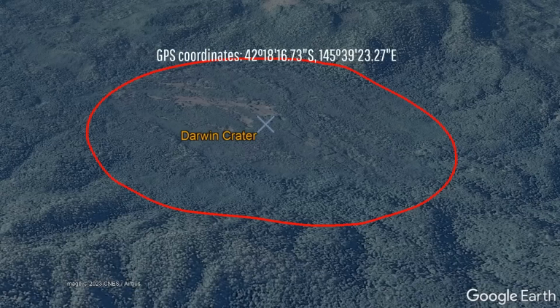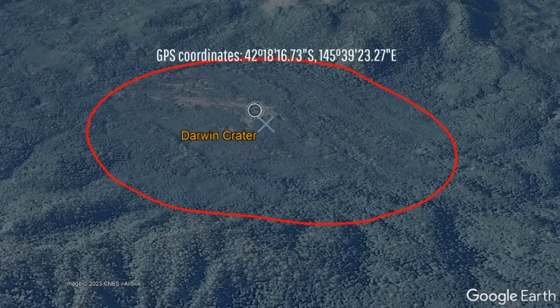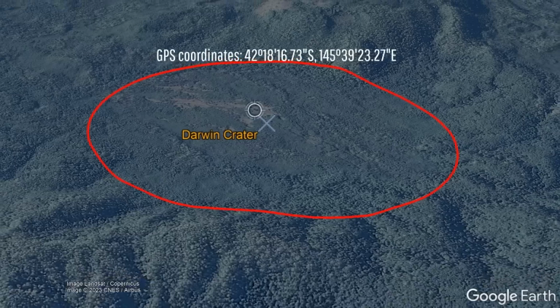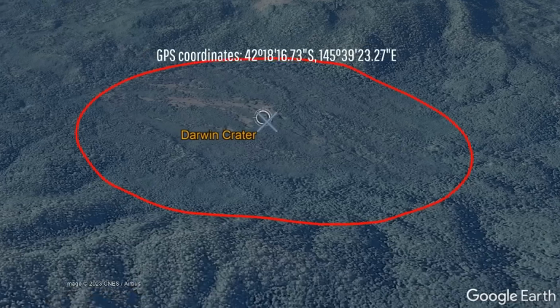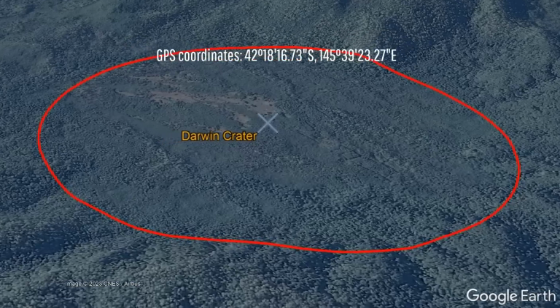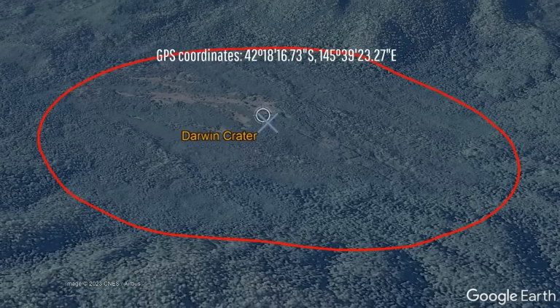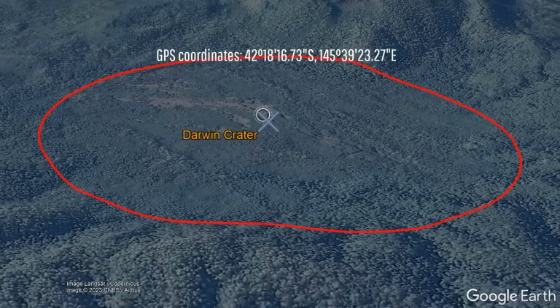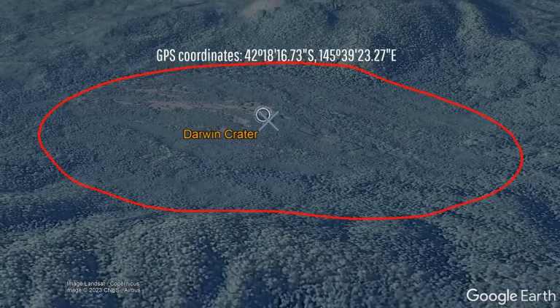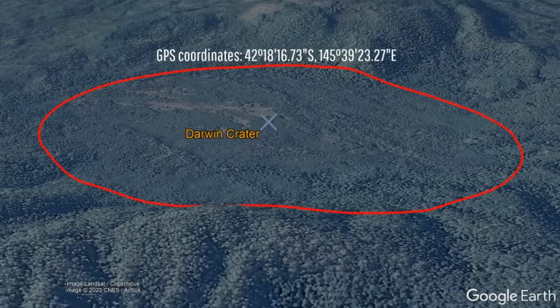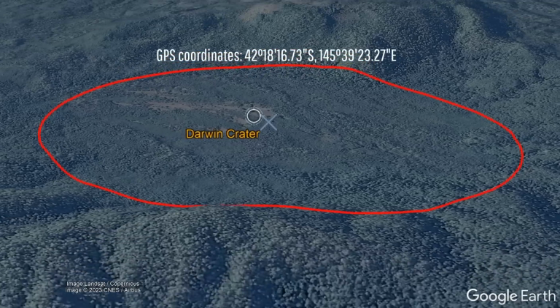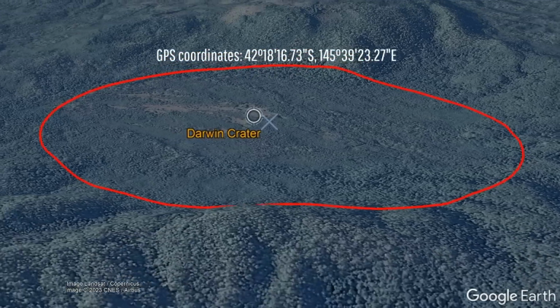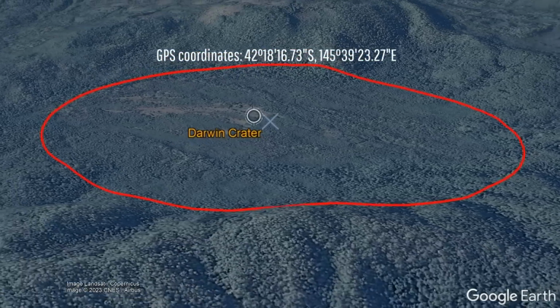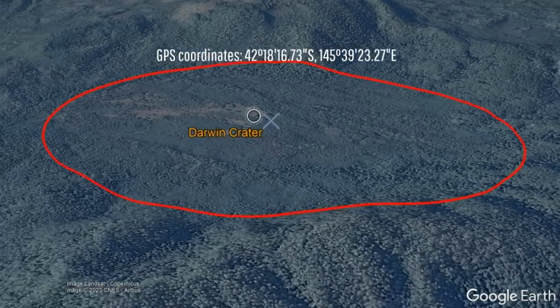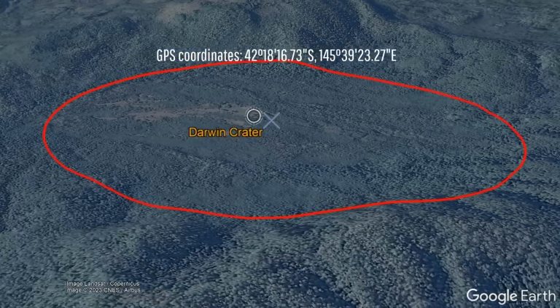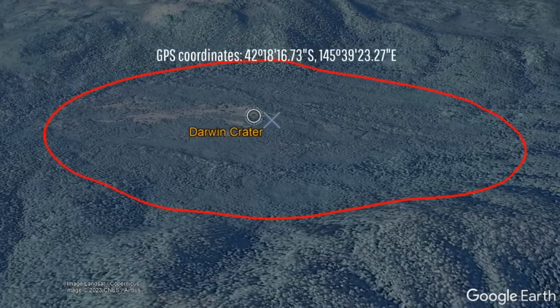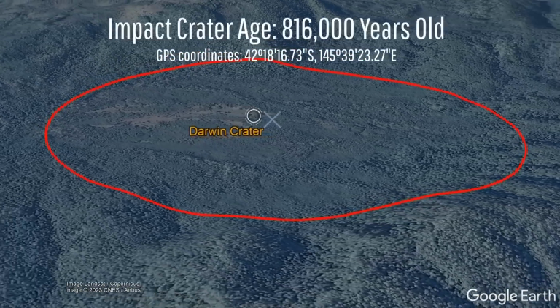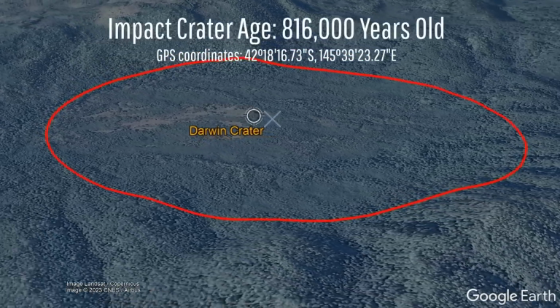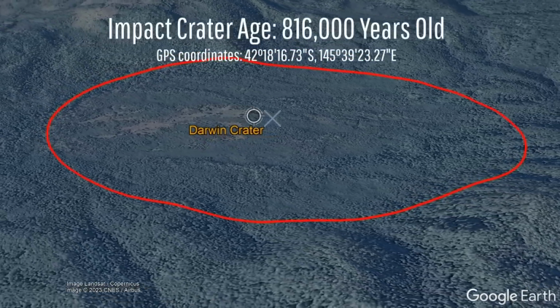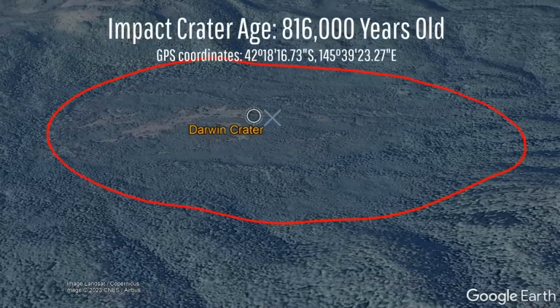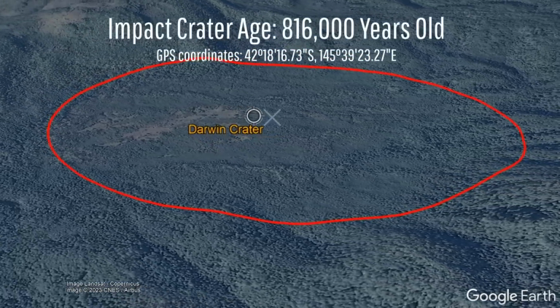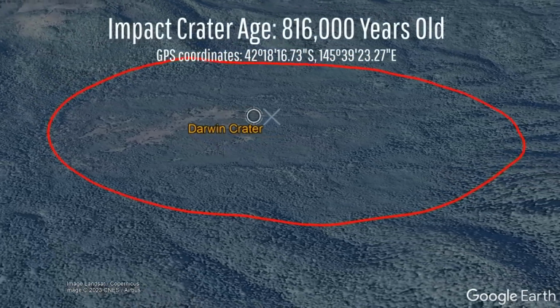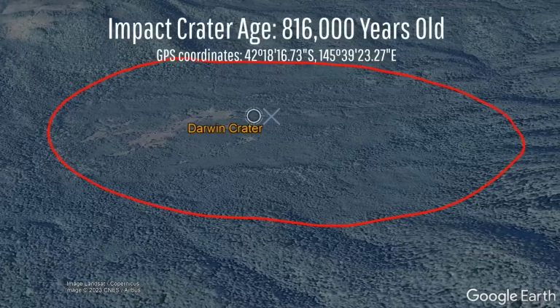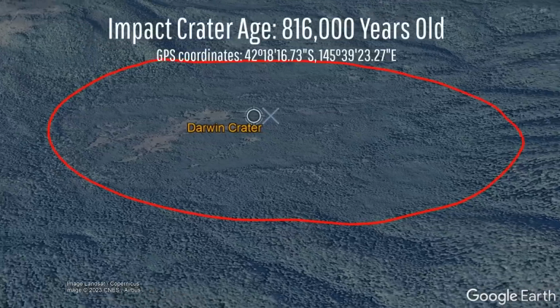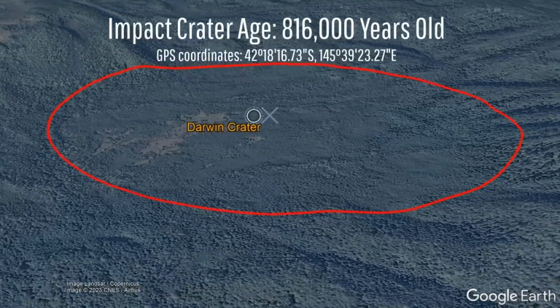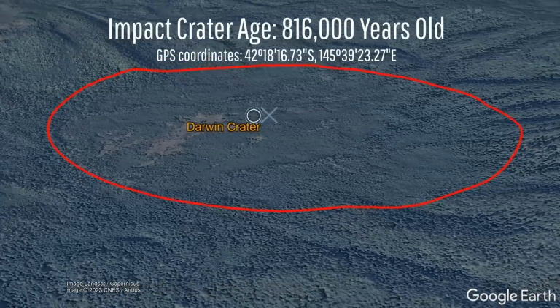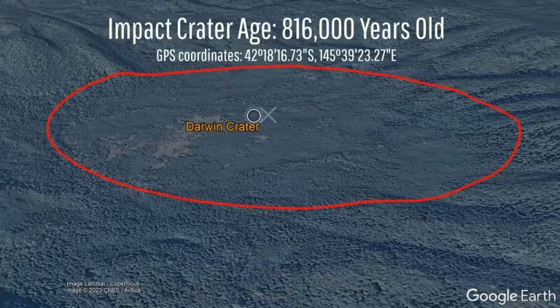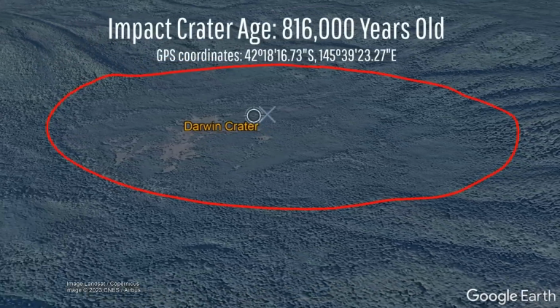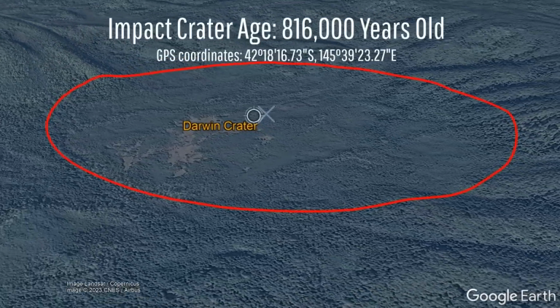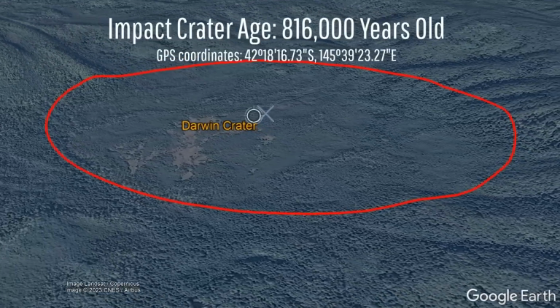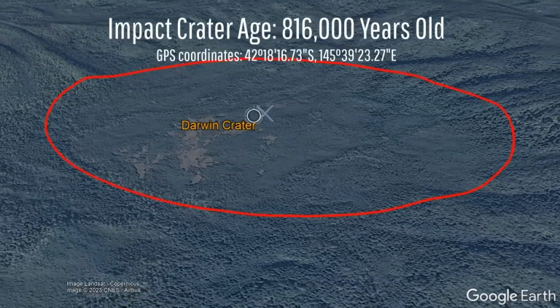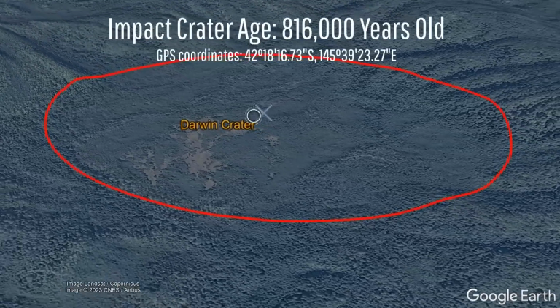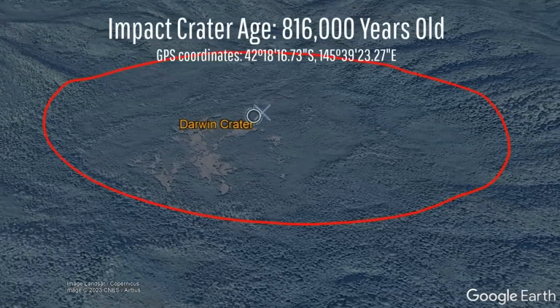The crater was also 1200 meters or 3,937 feet wide. Despite its rather ancient appearance, the catastrophic formation of Darwin Crater only dates to 816,000 years ago.